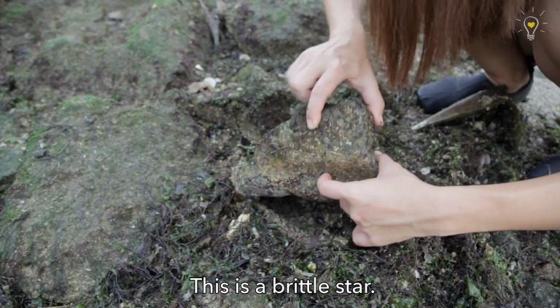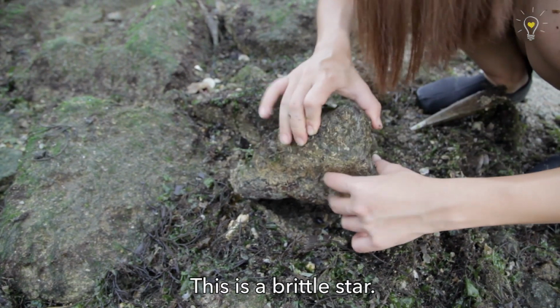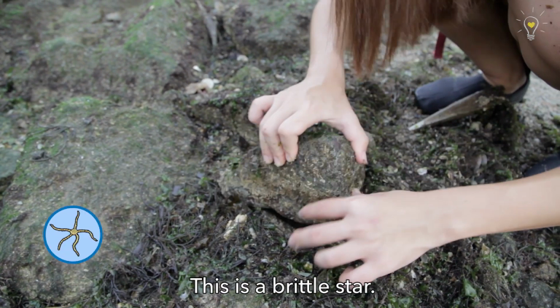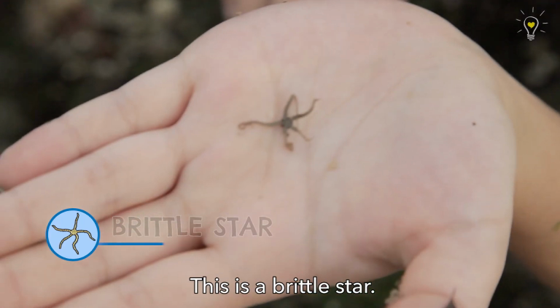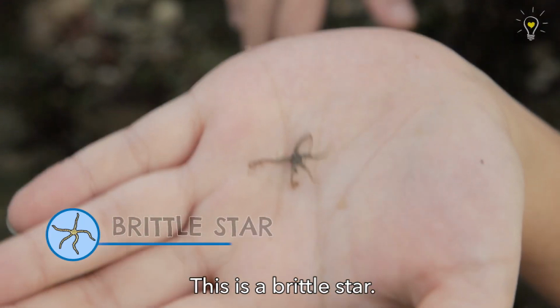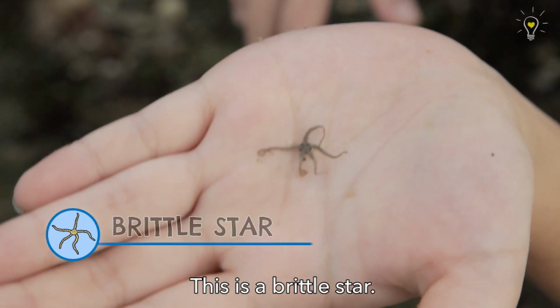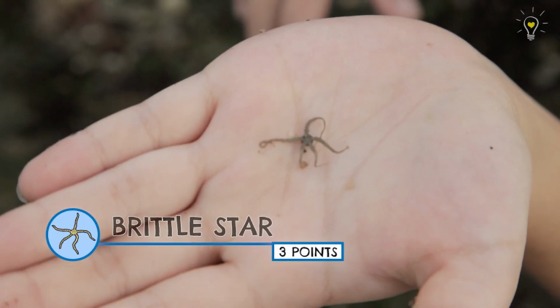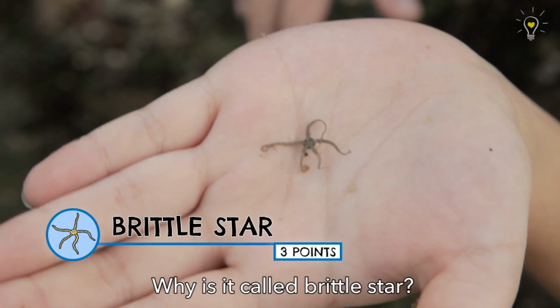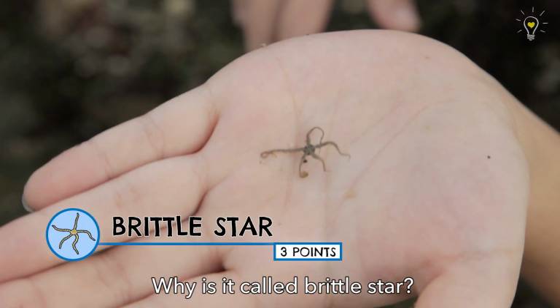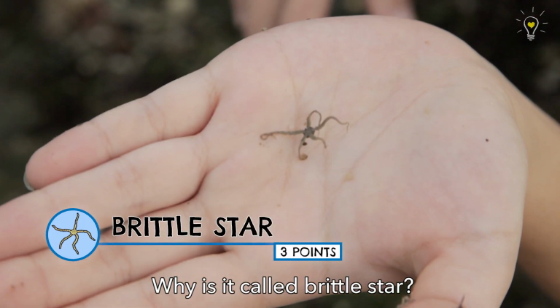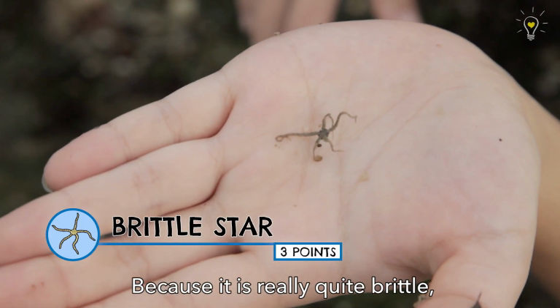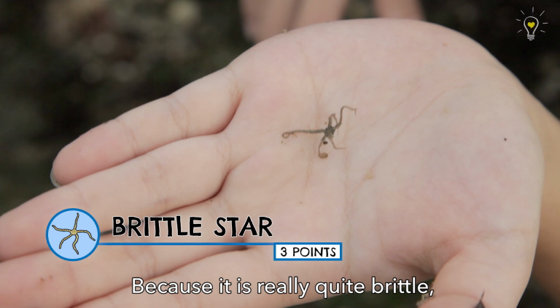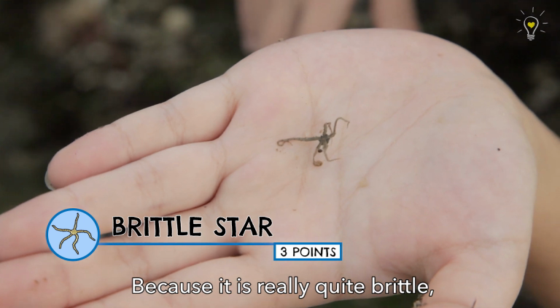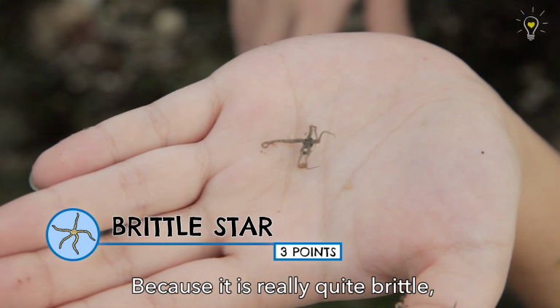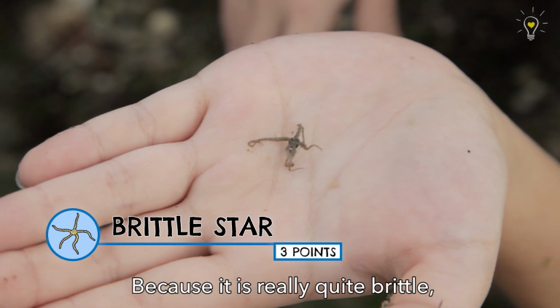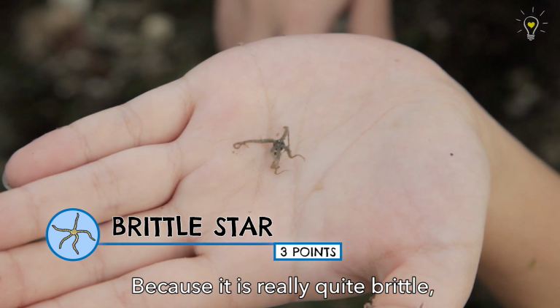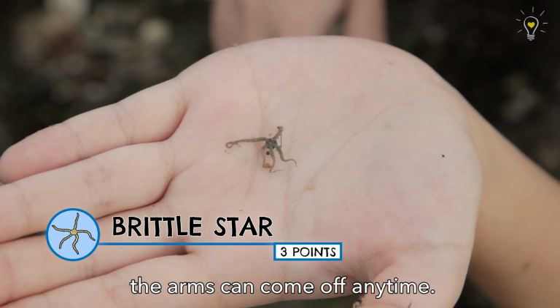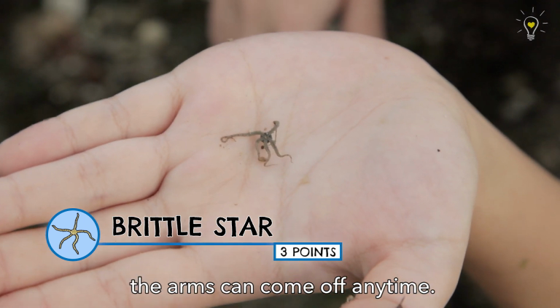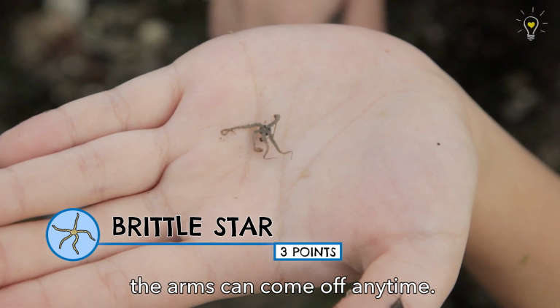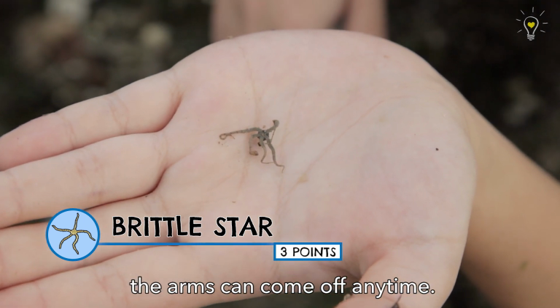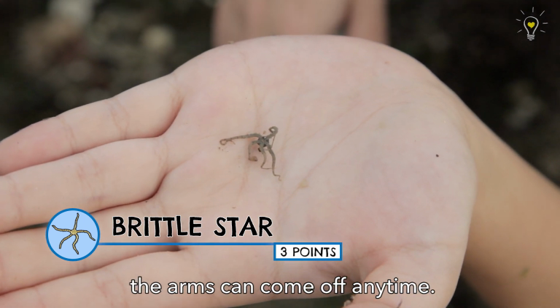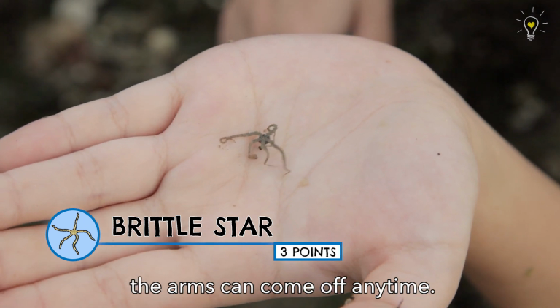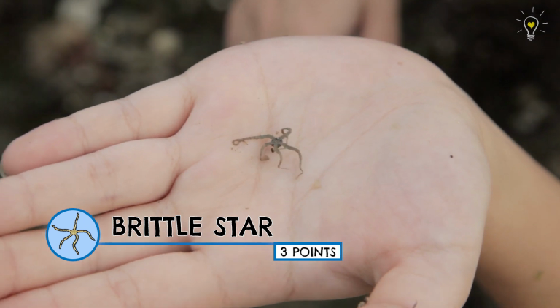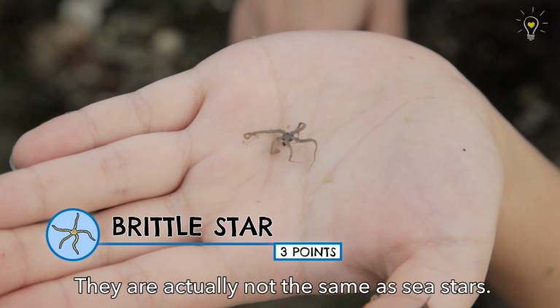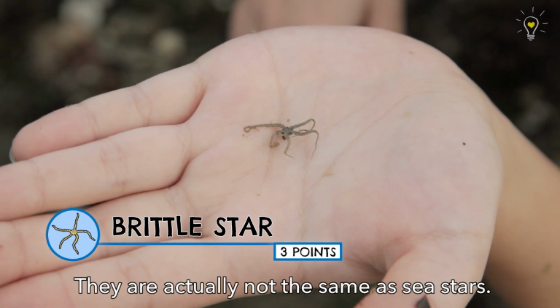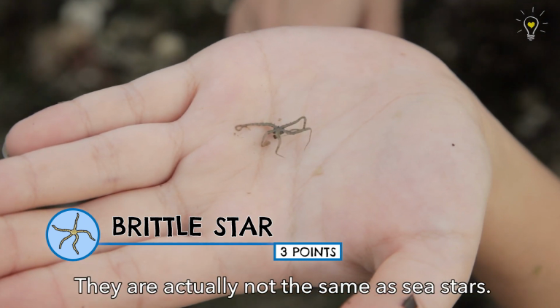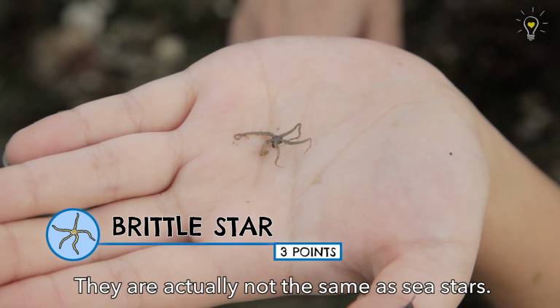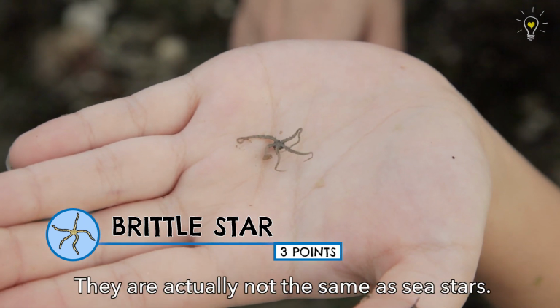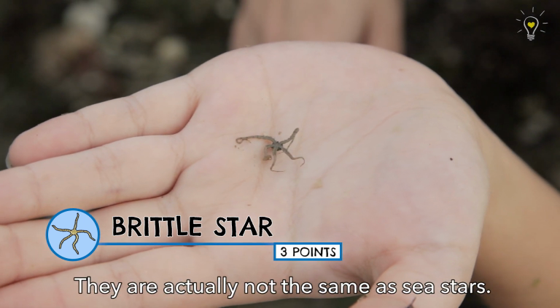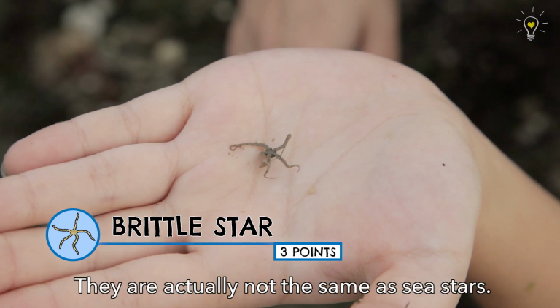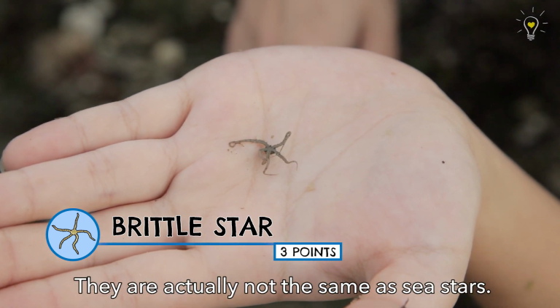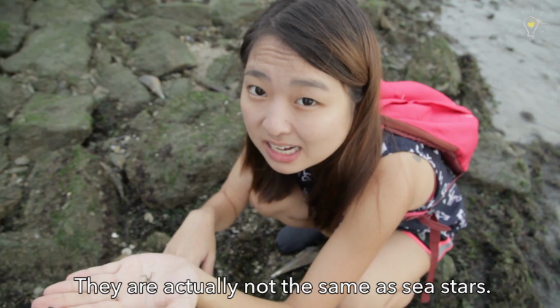This brittle star — why is it called brittle star? Because it's really quite brittle. The arms can come off at any time. It is actually not the same as the sea stars.